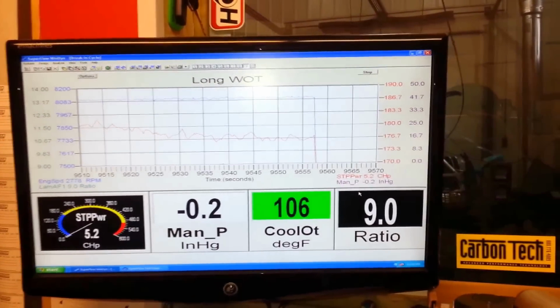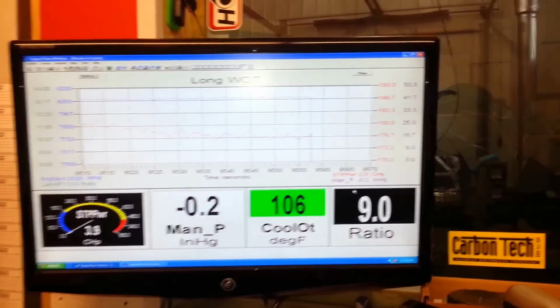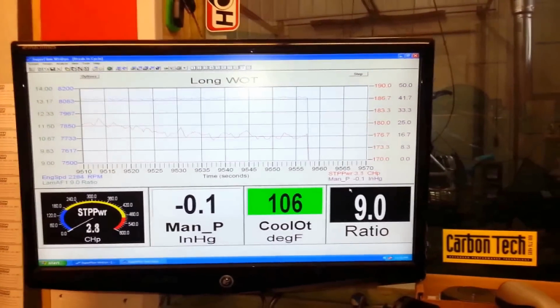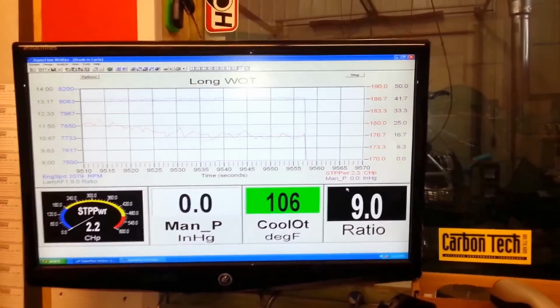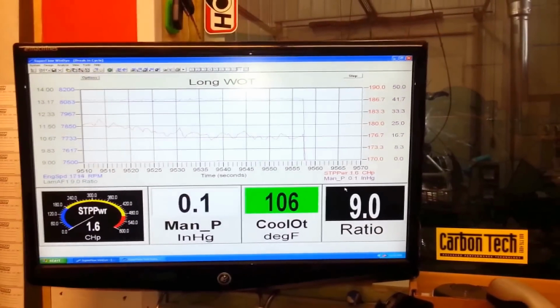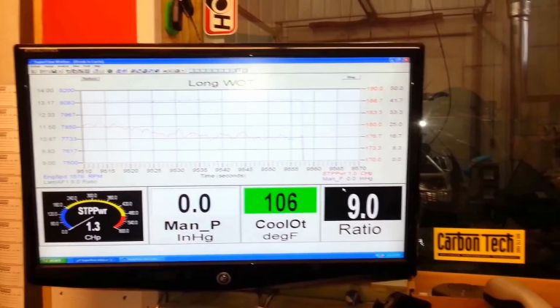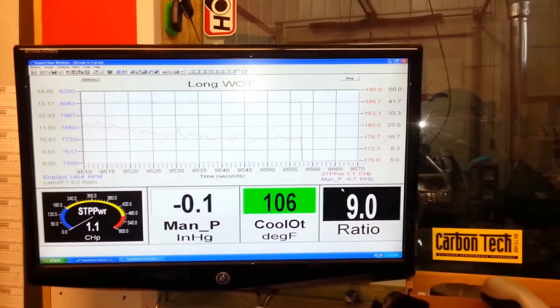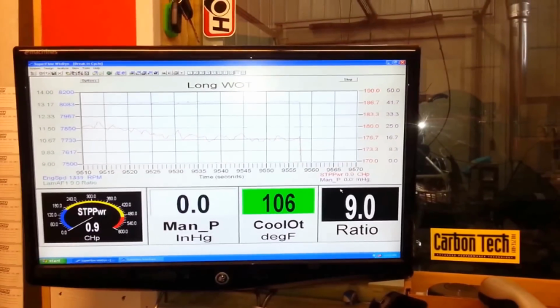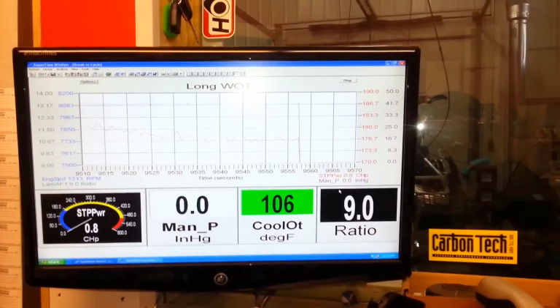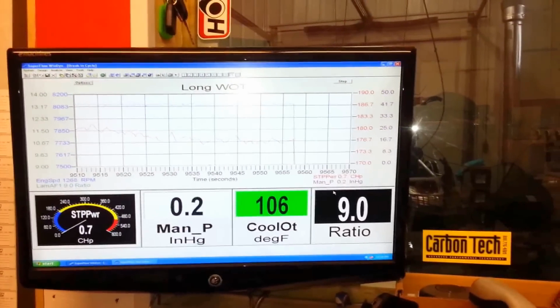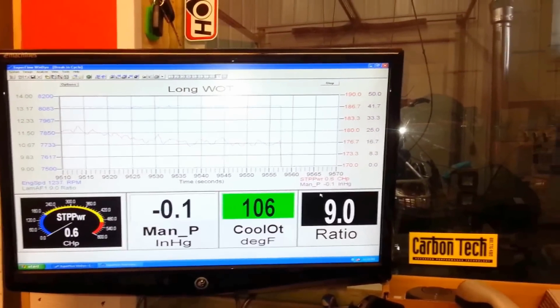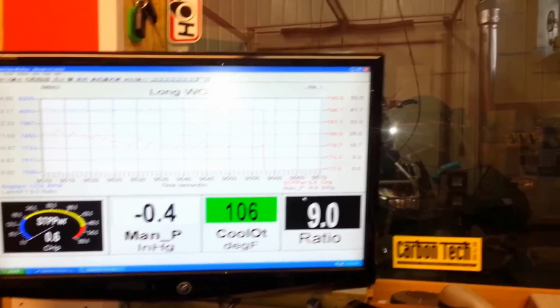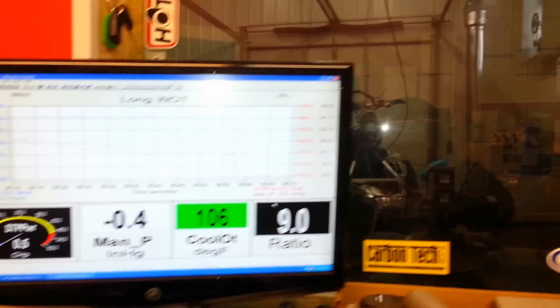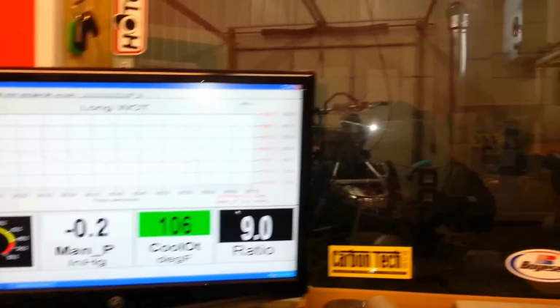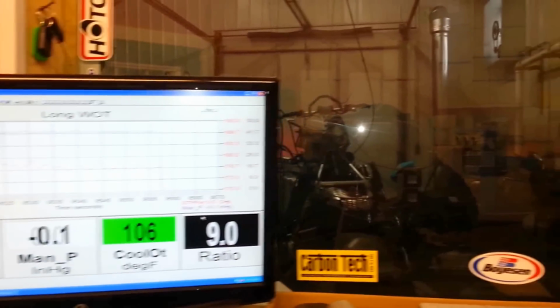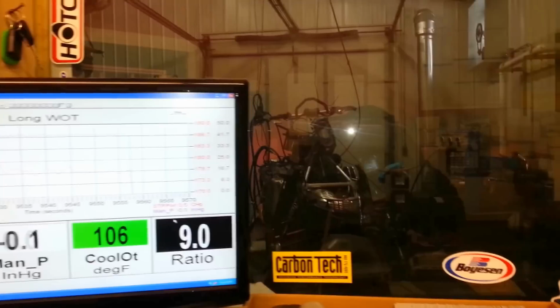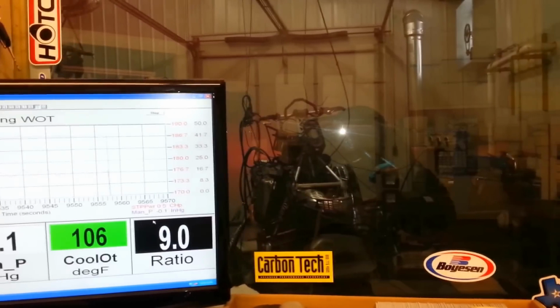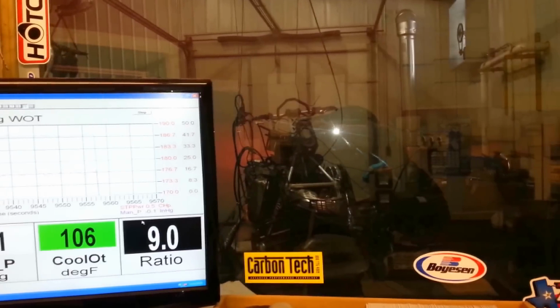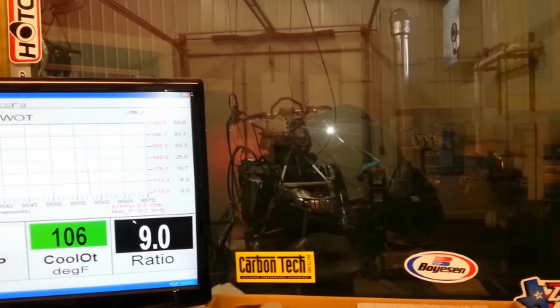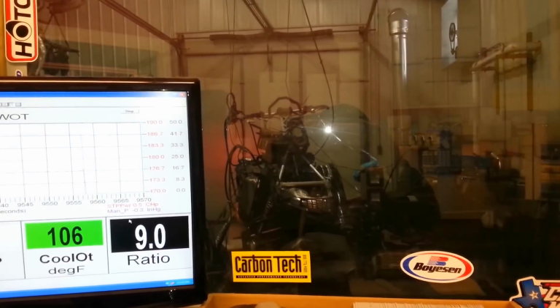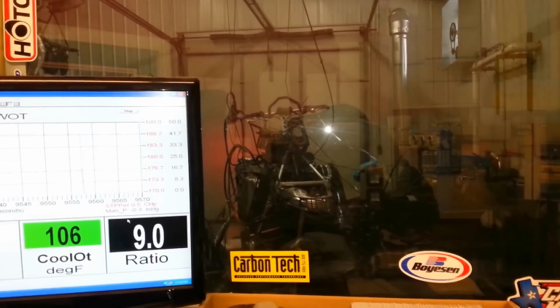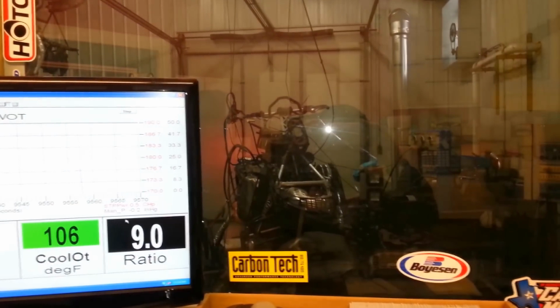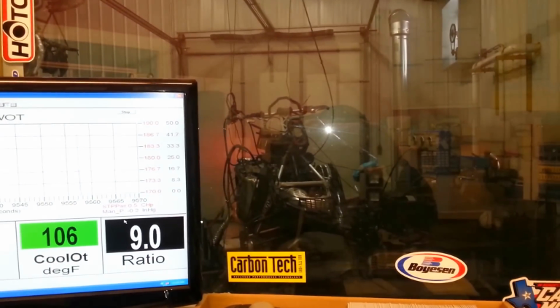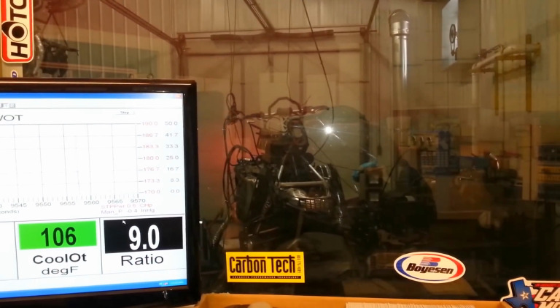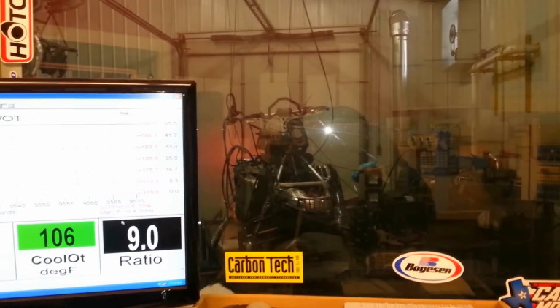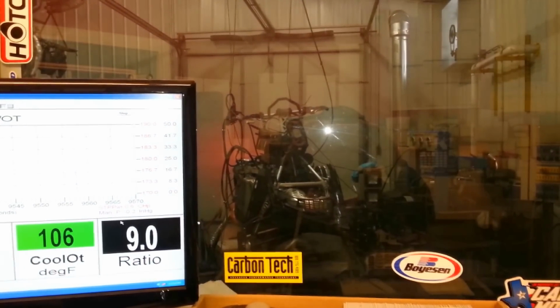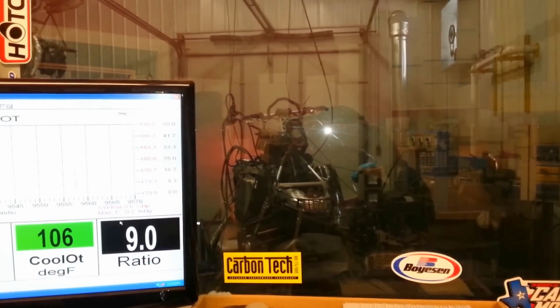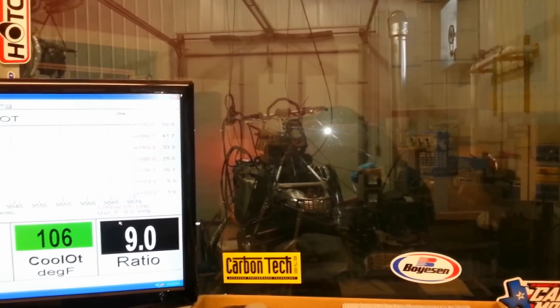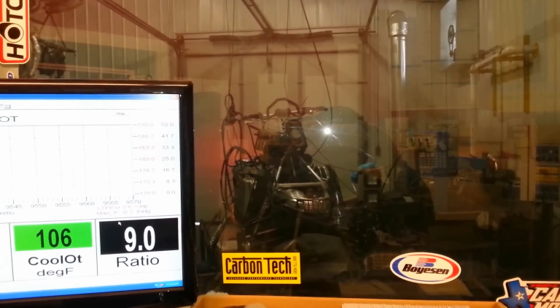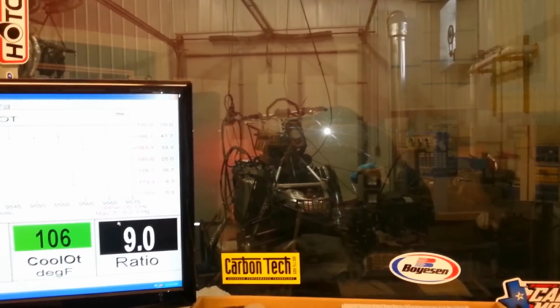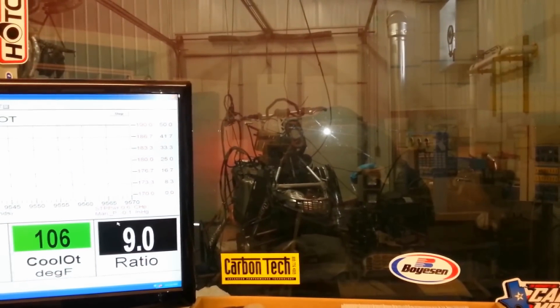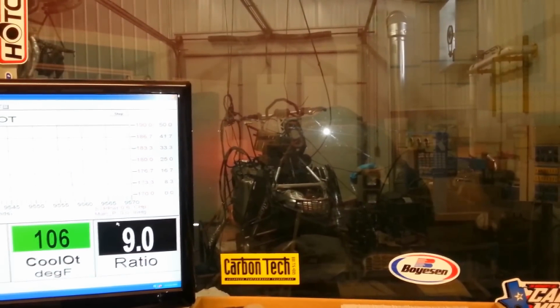And that right there is a 60 second pull, so I don't know if anybody else tests their motors, but we definitely put ours through the test.